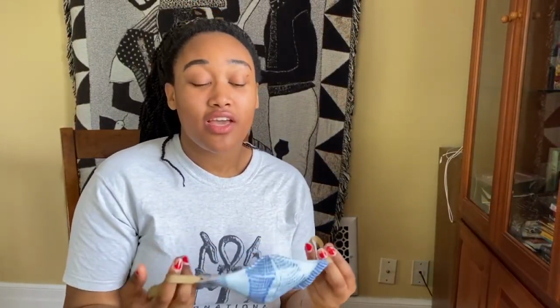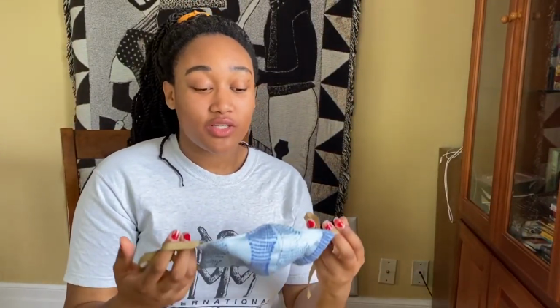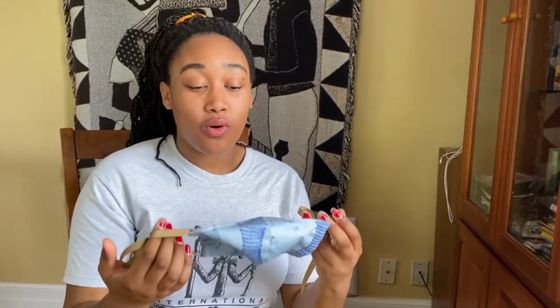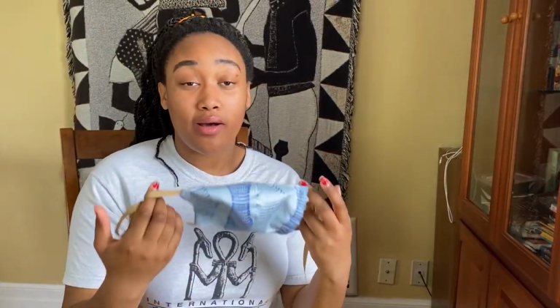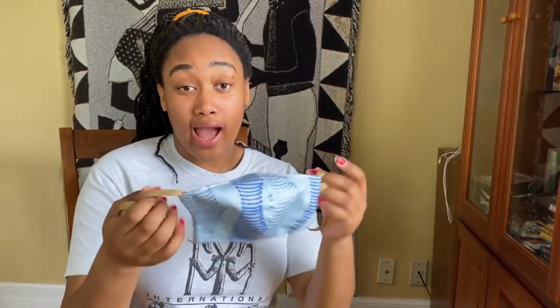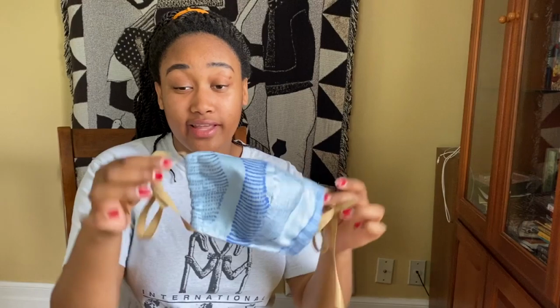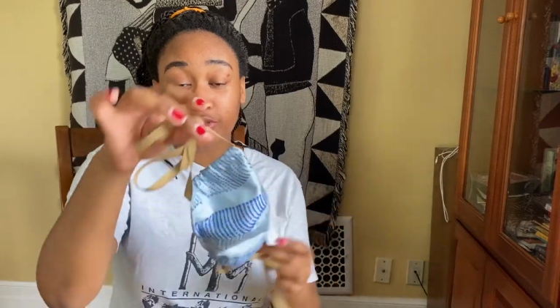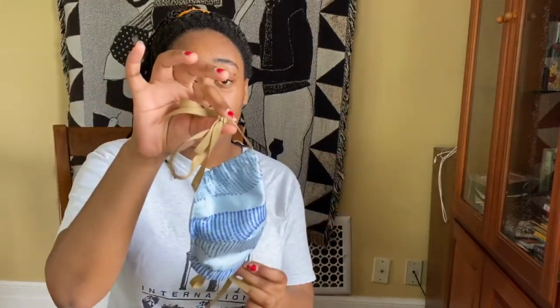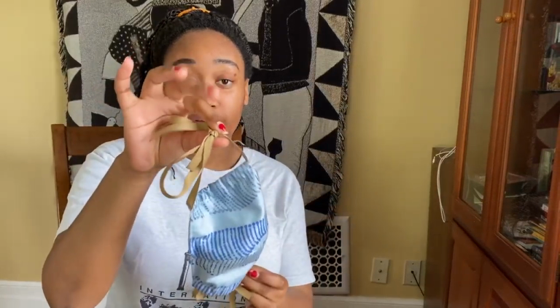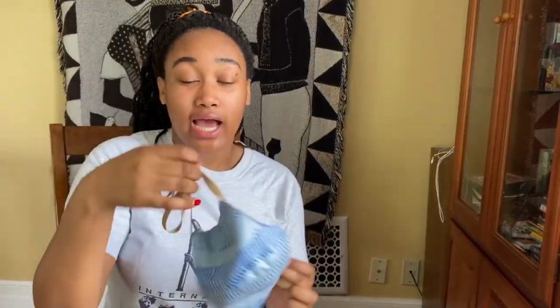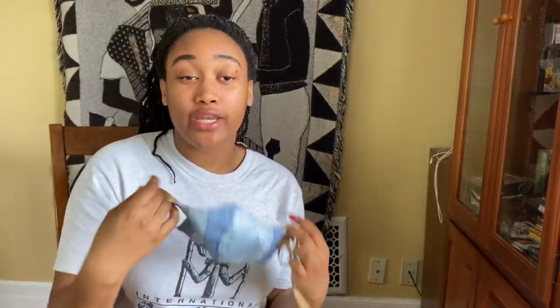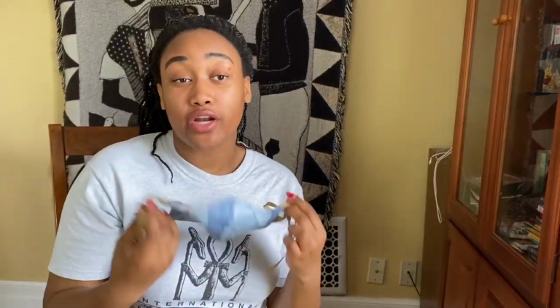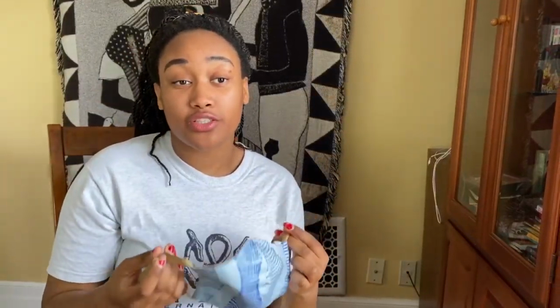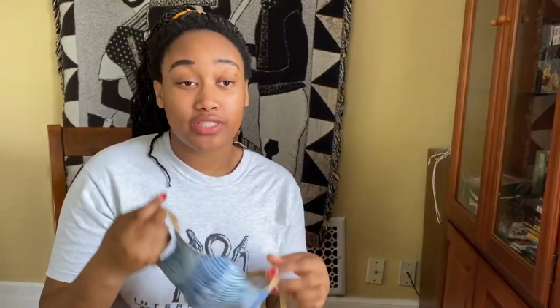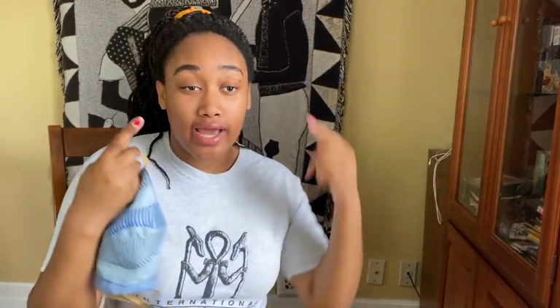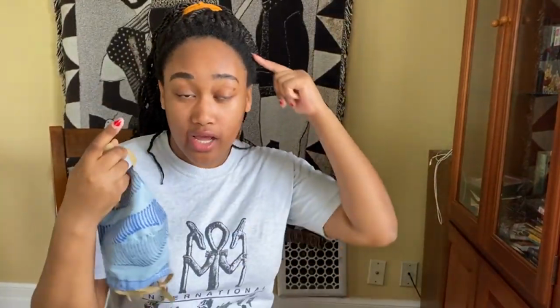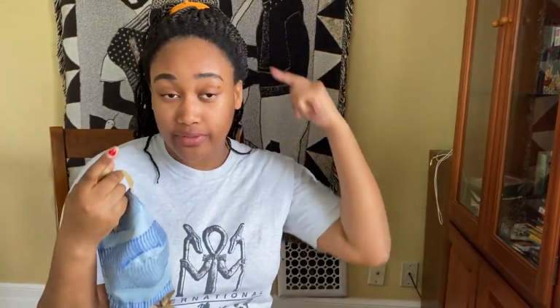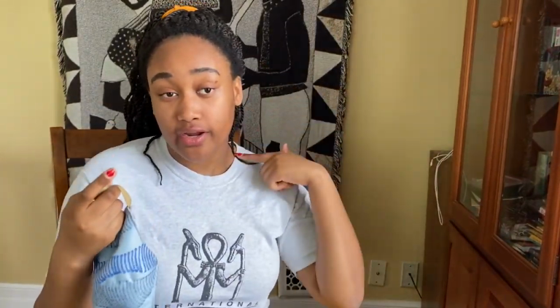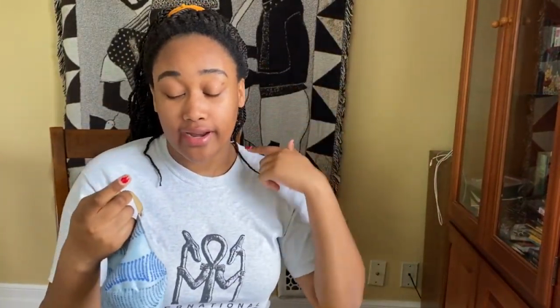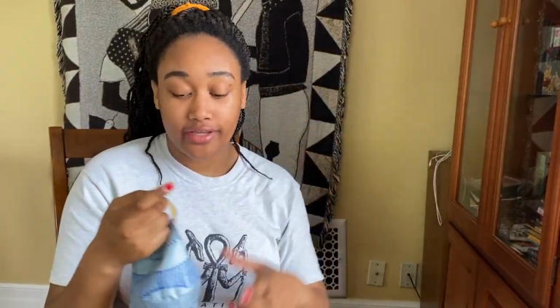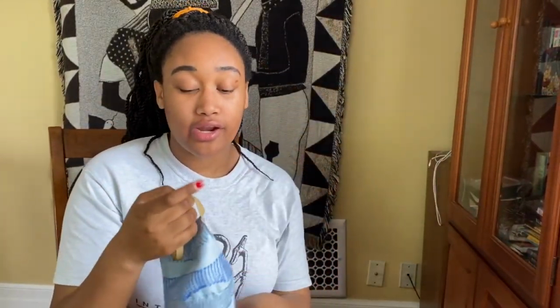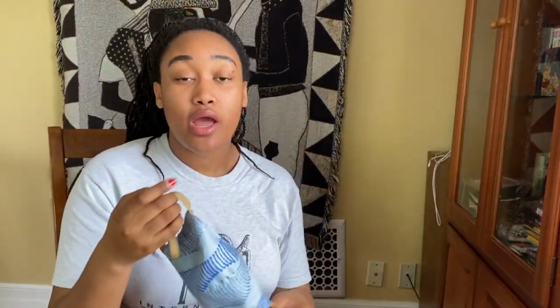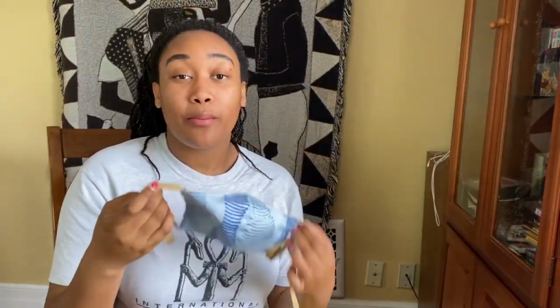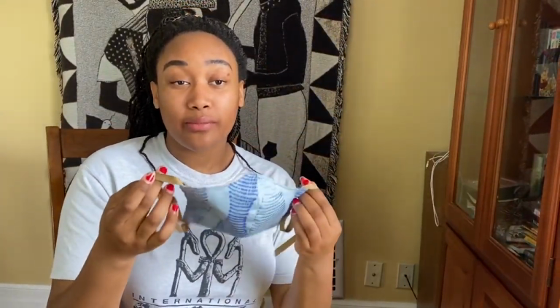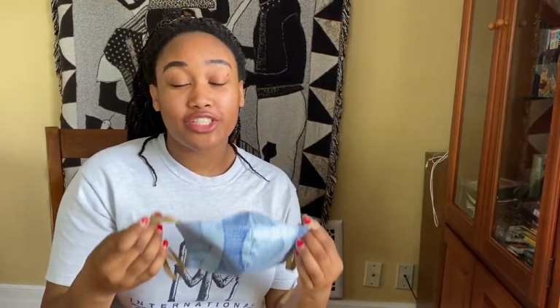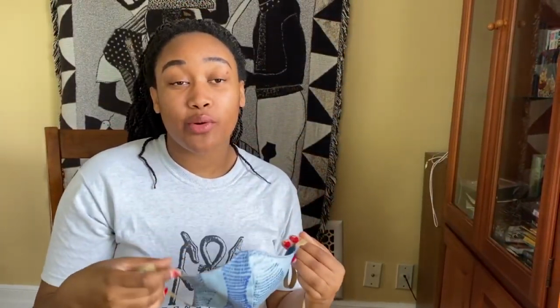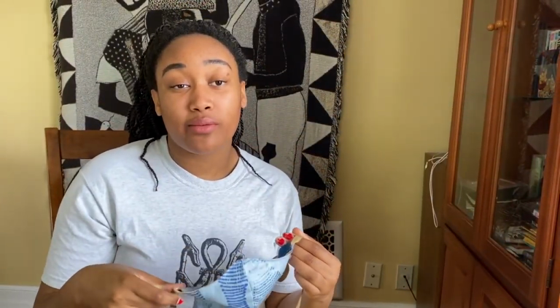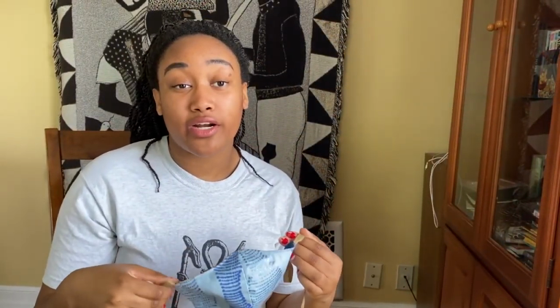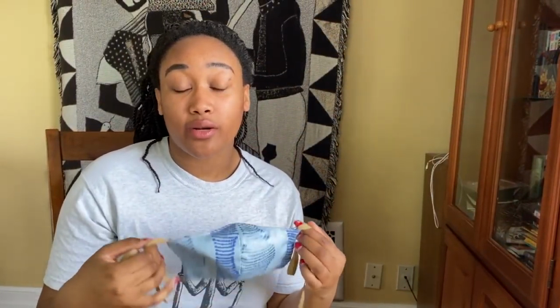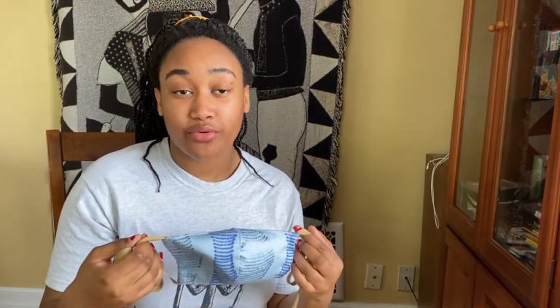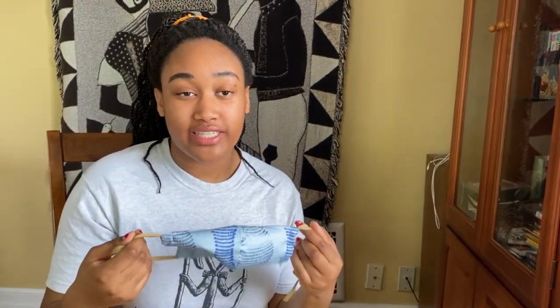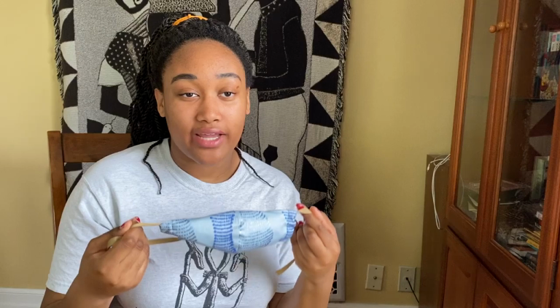I like doing it pre-tied. You can also tie it up here and down here, but let me show you how I put it on pre-tied.